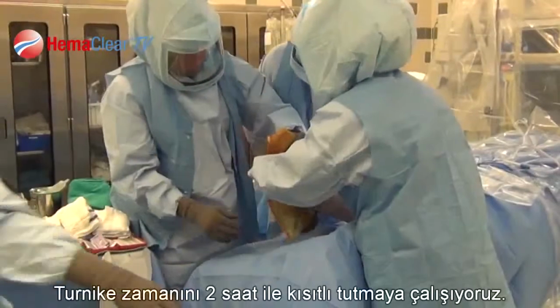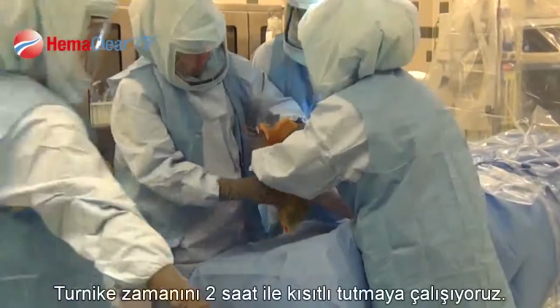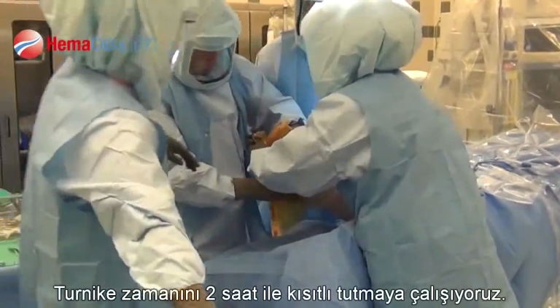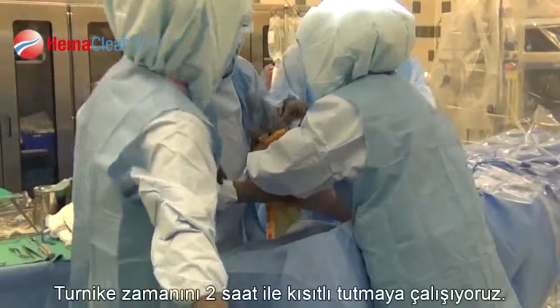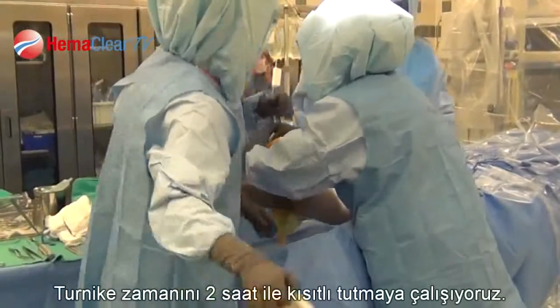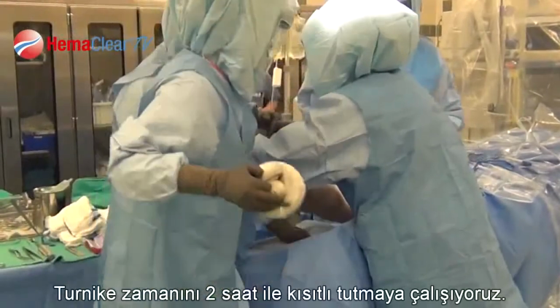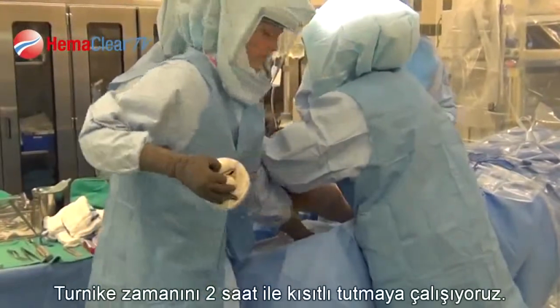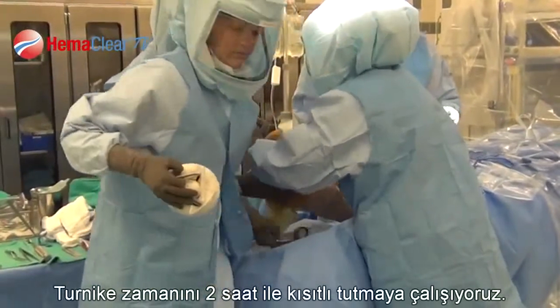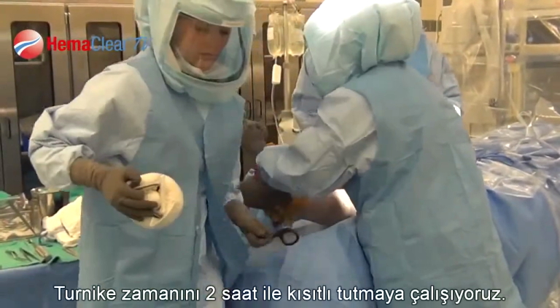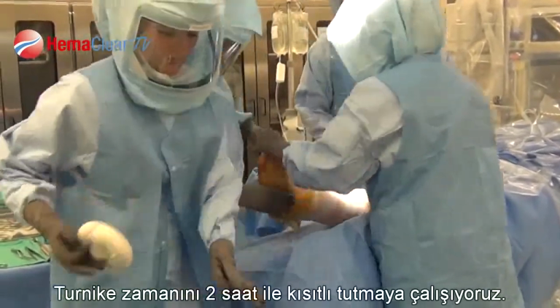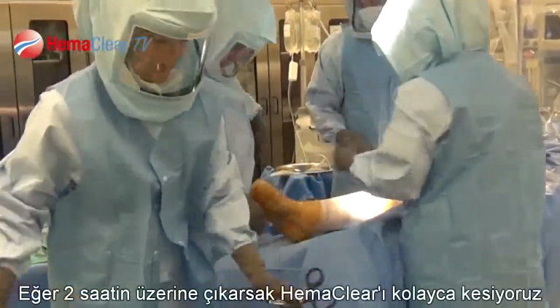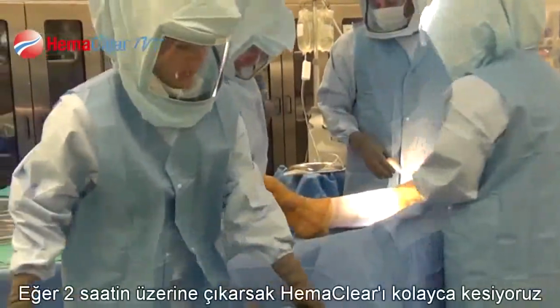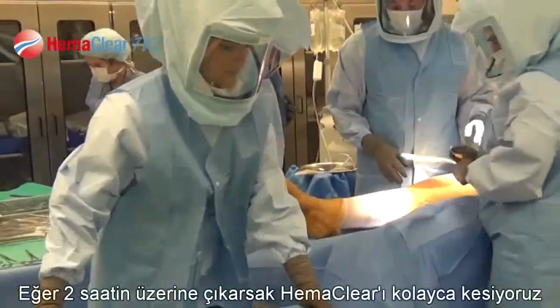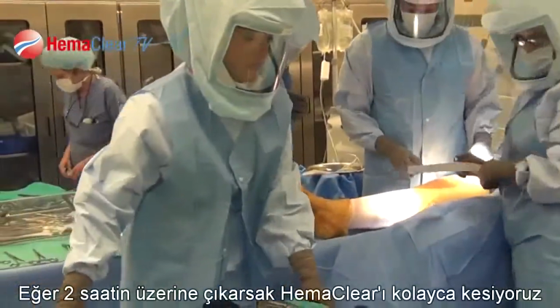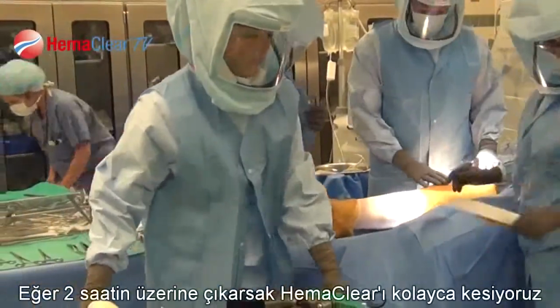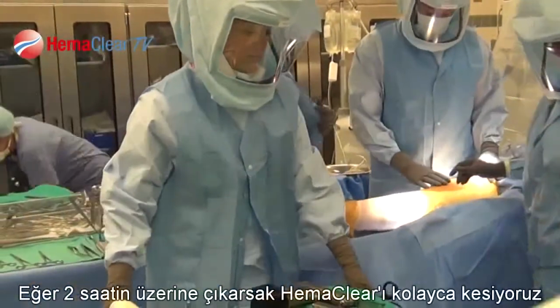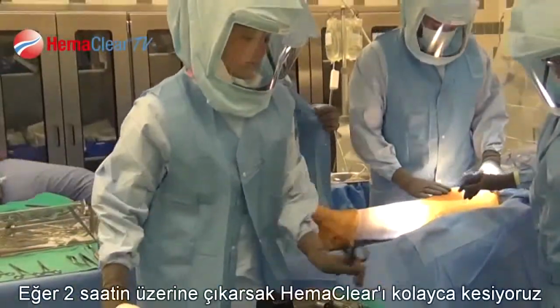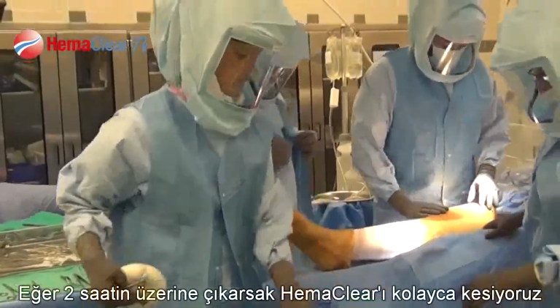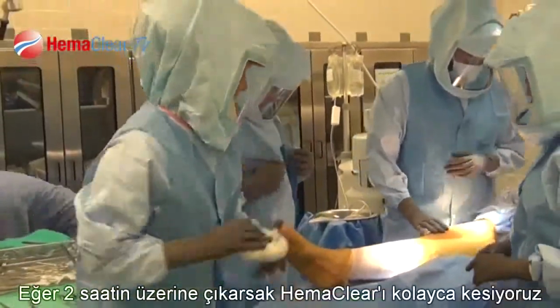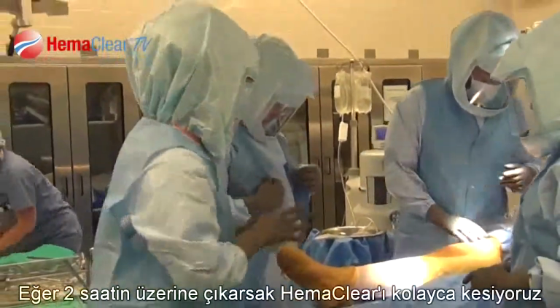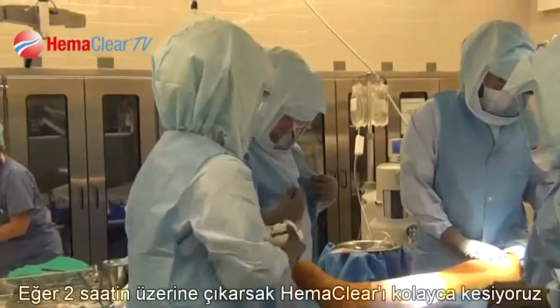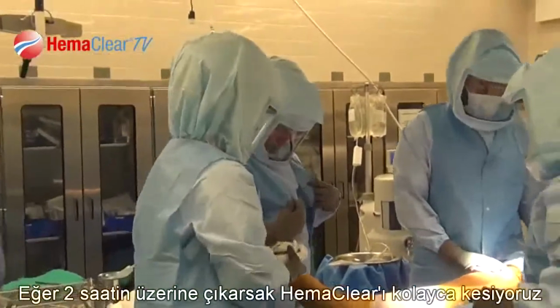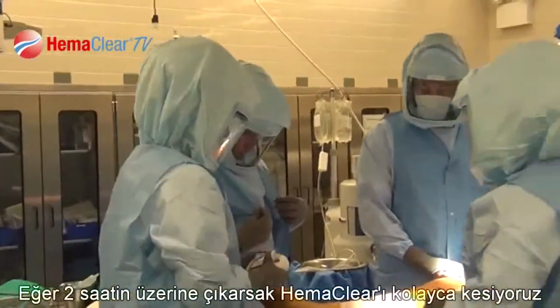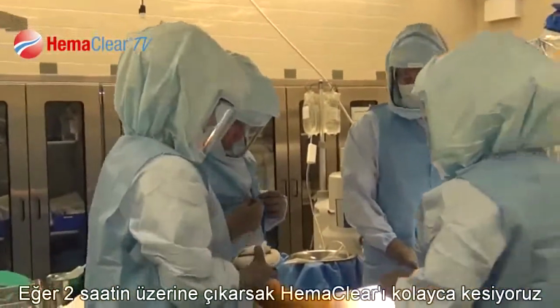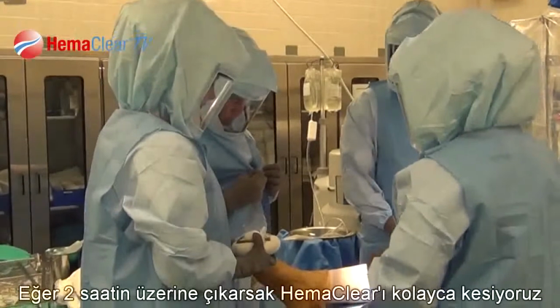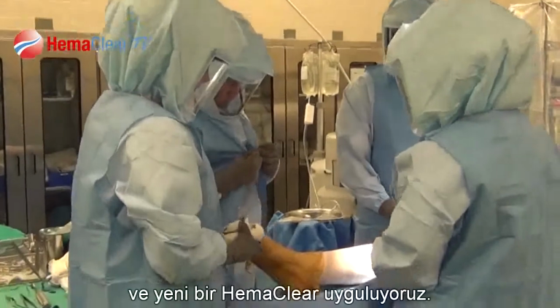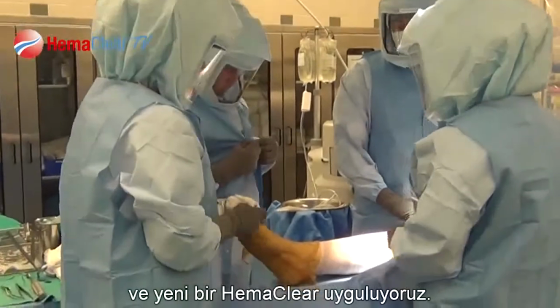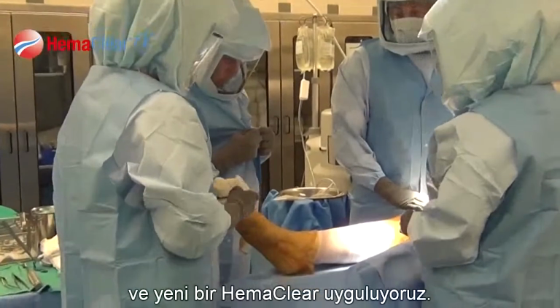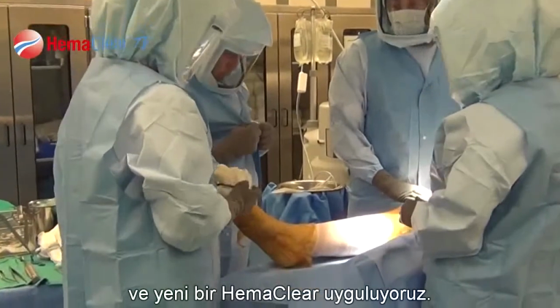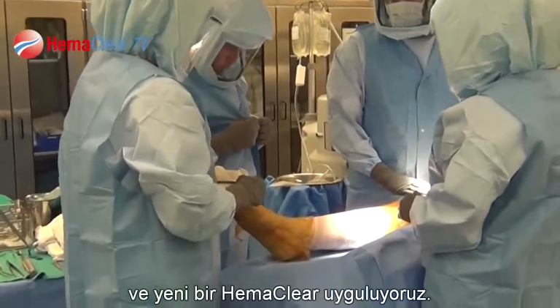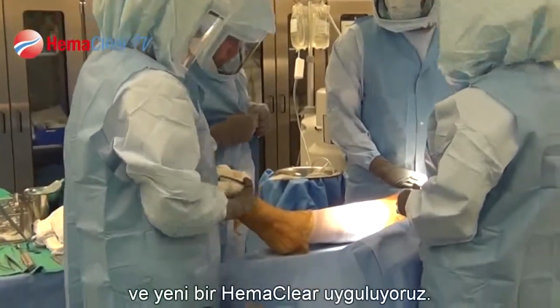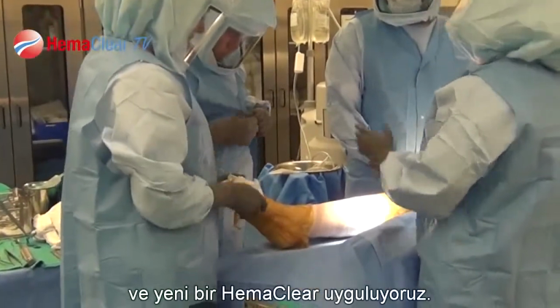We try and keep our tourniquet times under two hours. If we do go over two hours, it's very easy — we just cut the Hemoclear and then apply another Hemoclear.